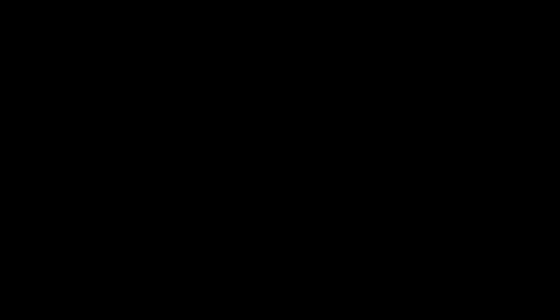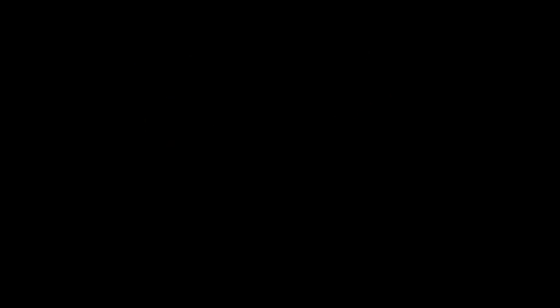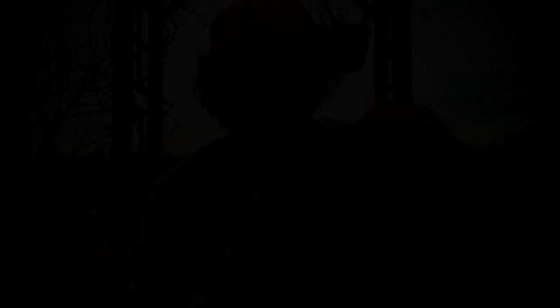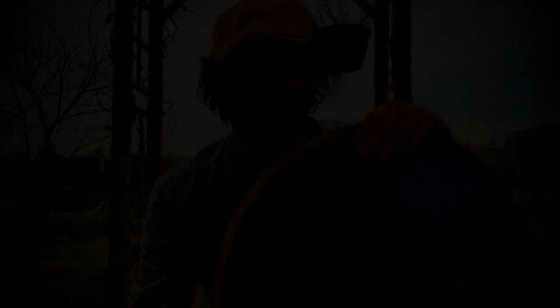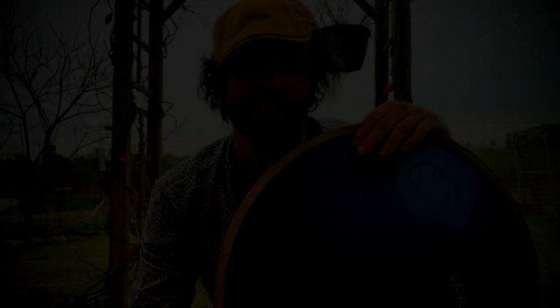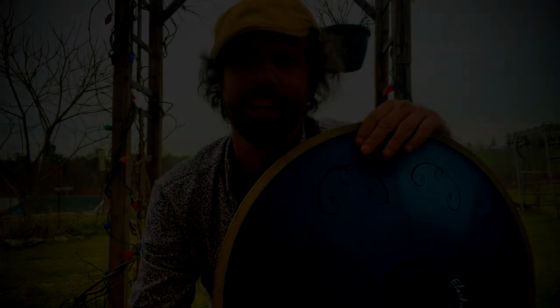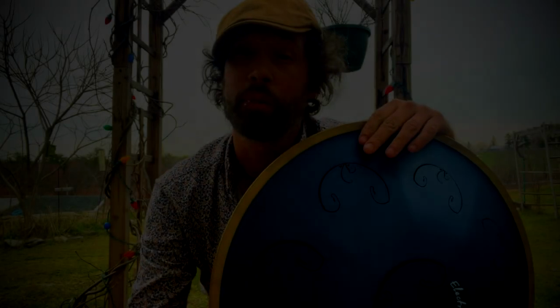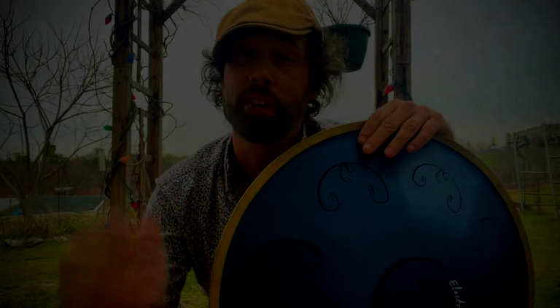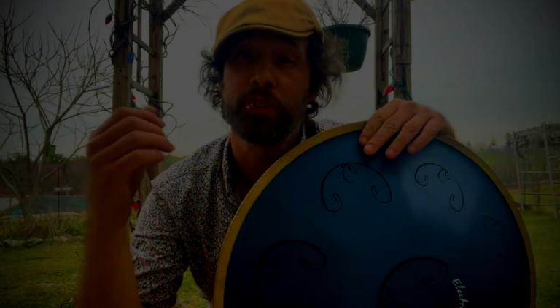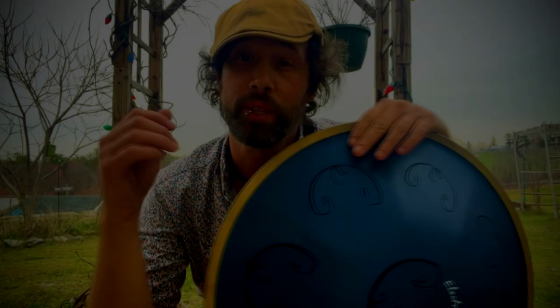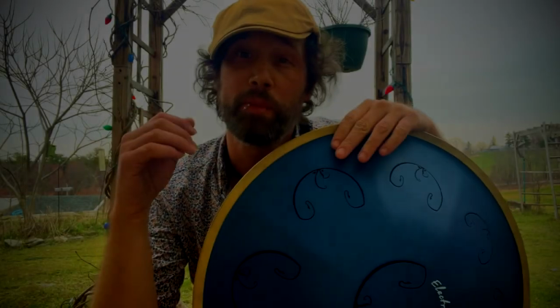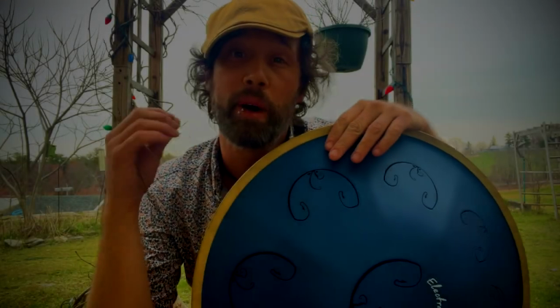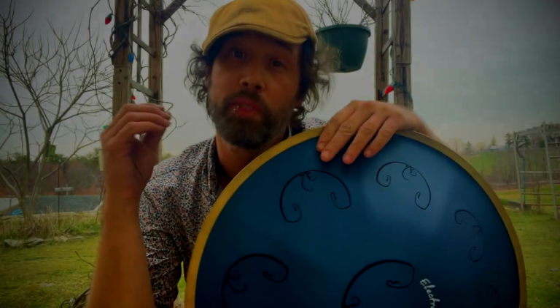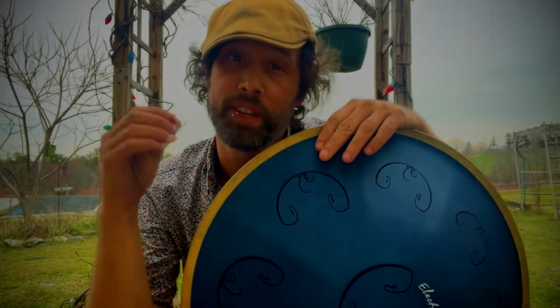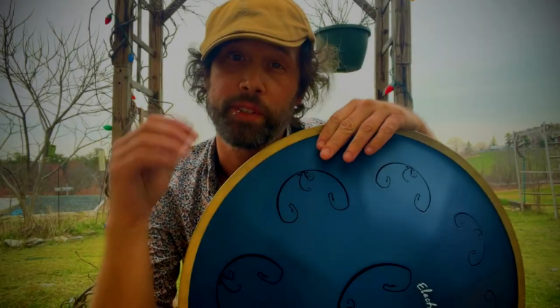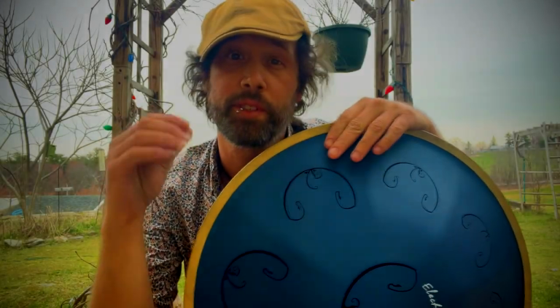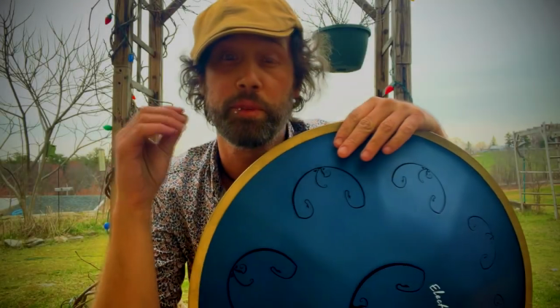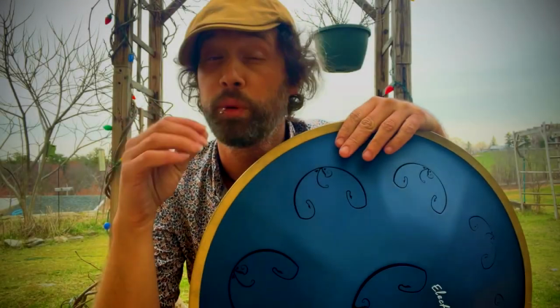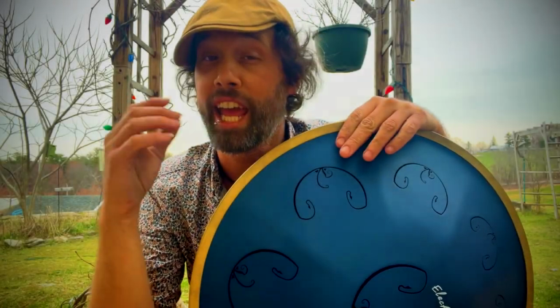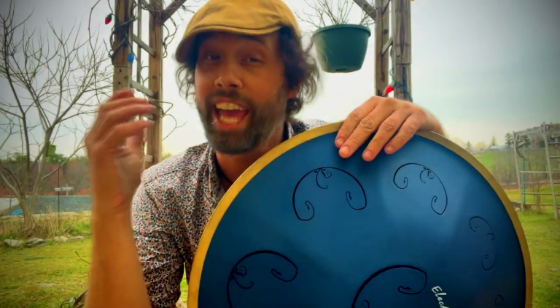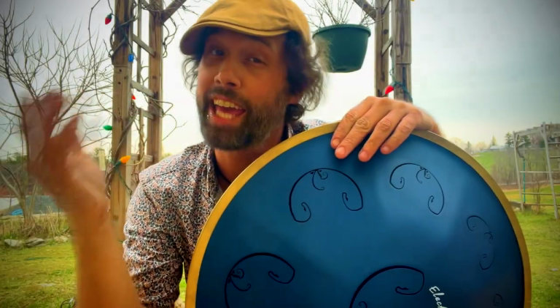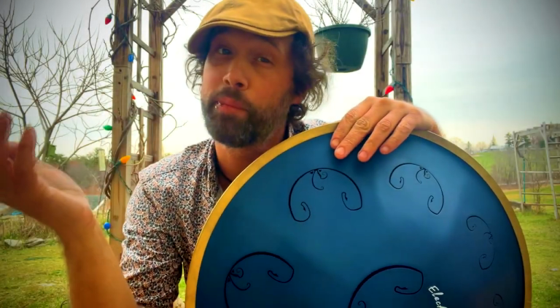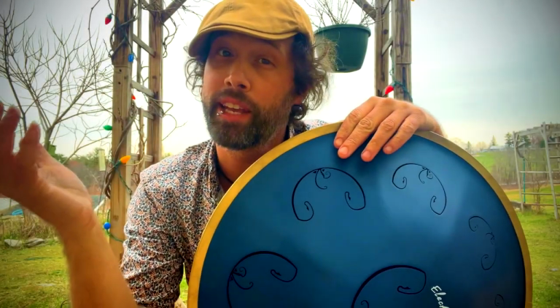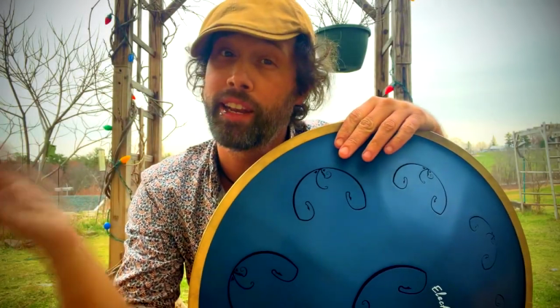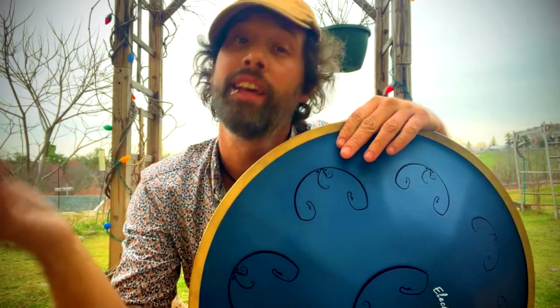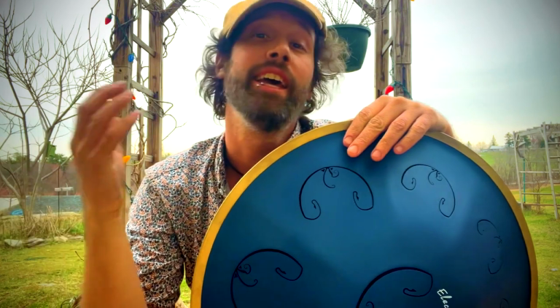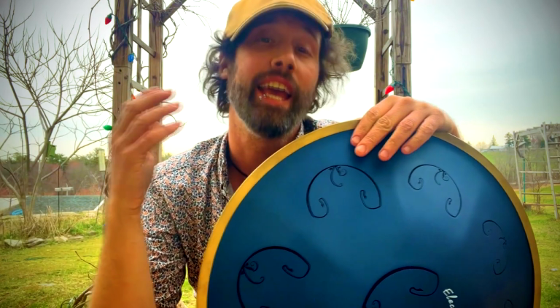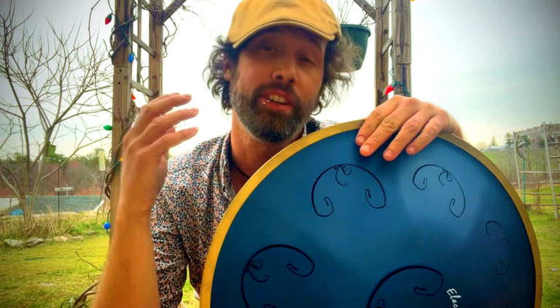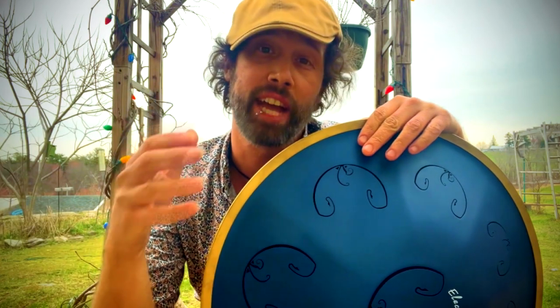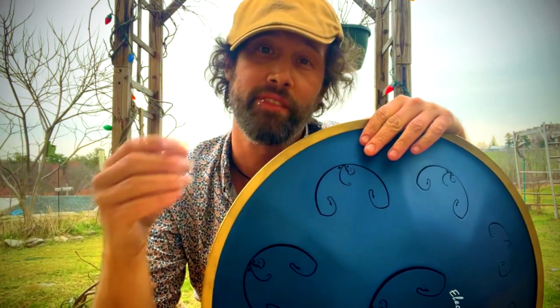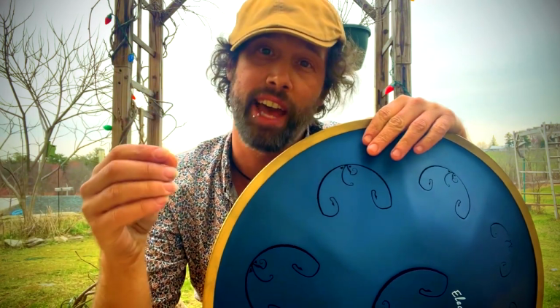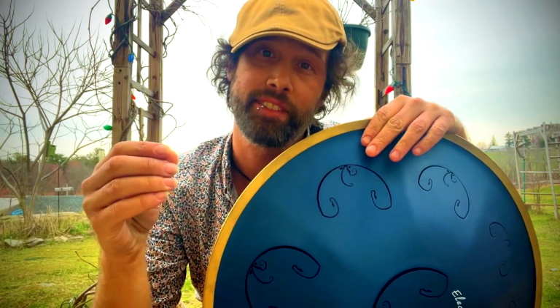Hello my friends. Today I want to talk to you a little bit about the differences between a handpan and a Ravvast.